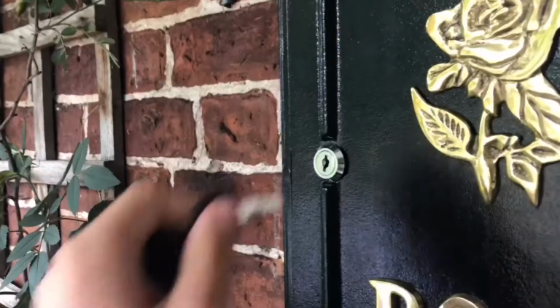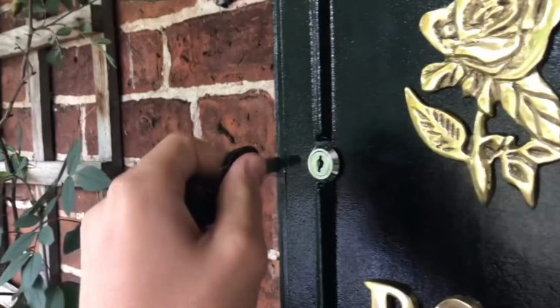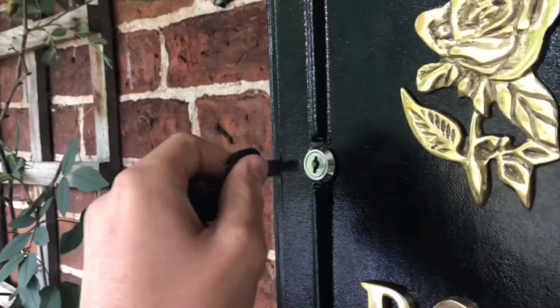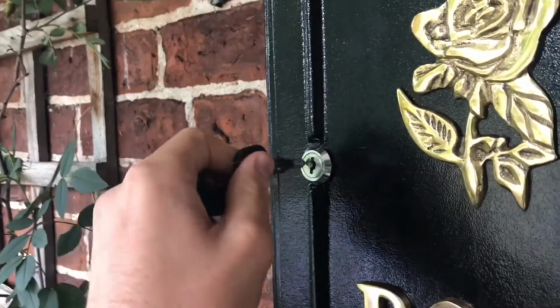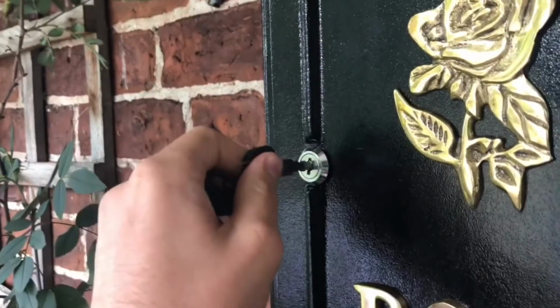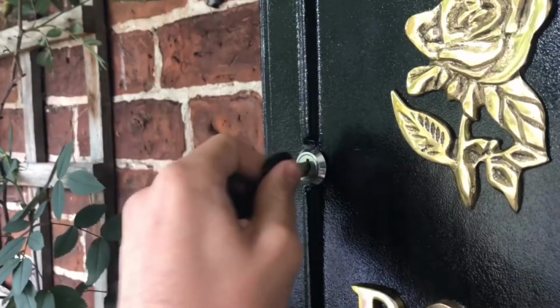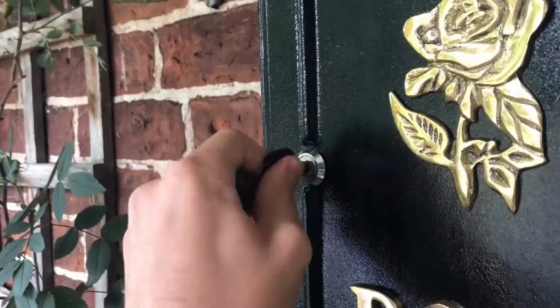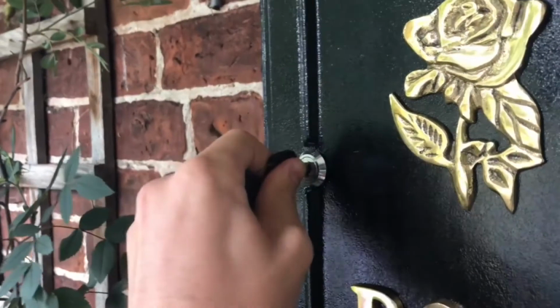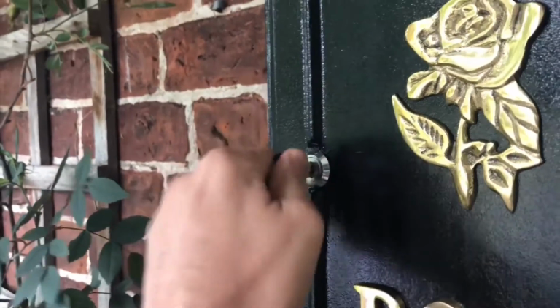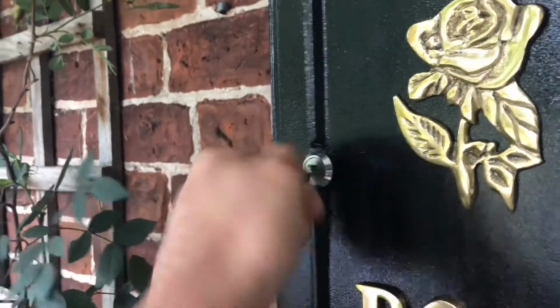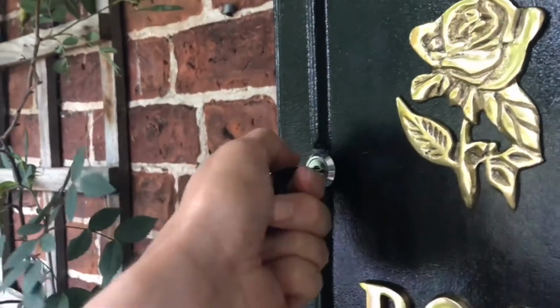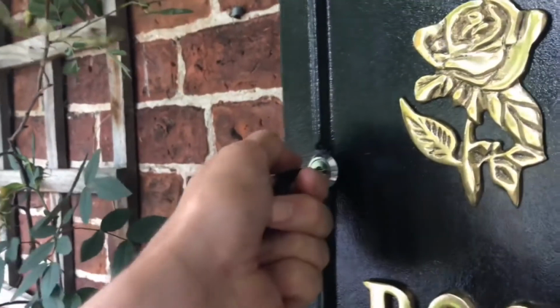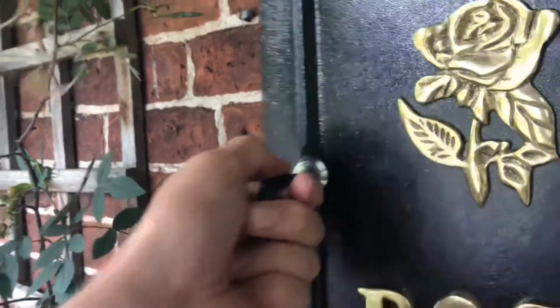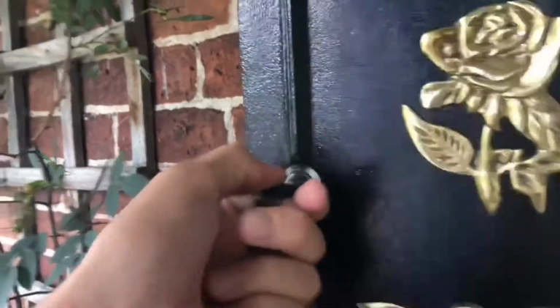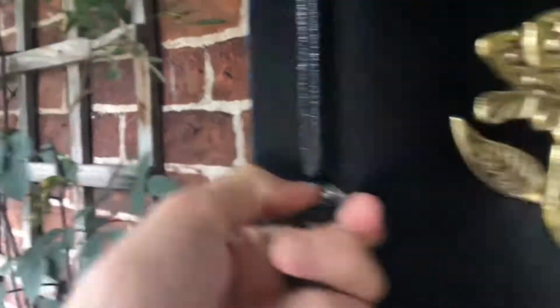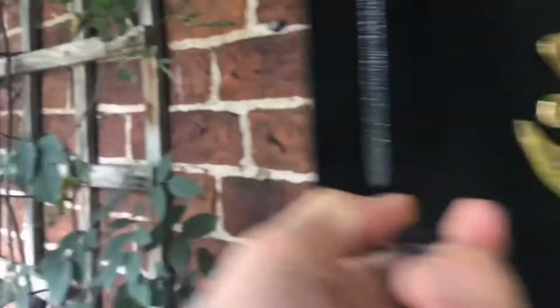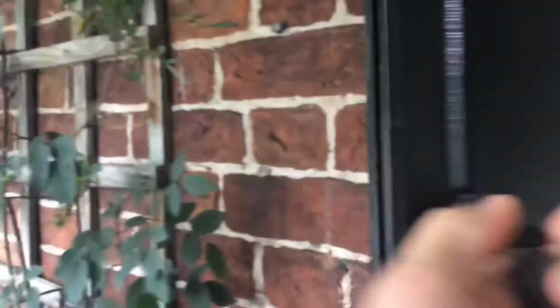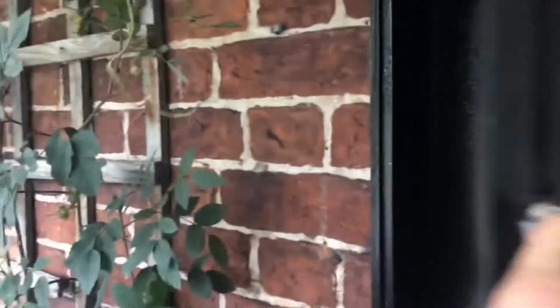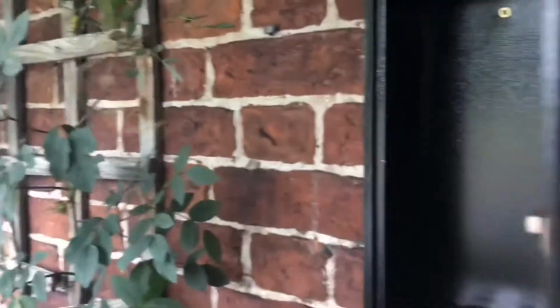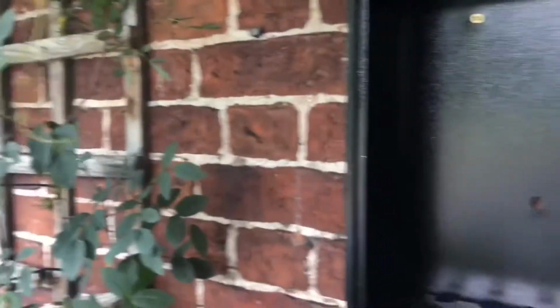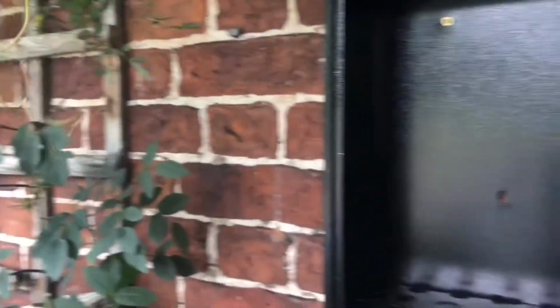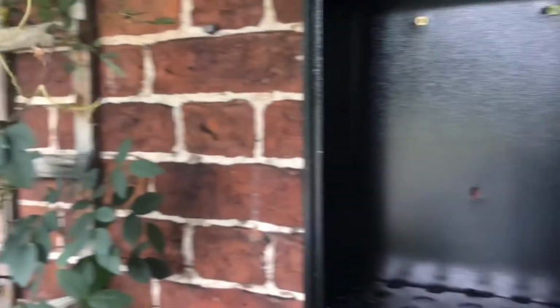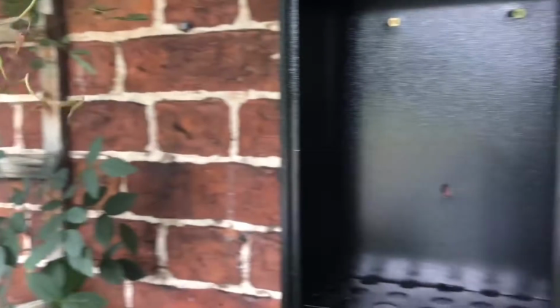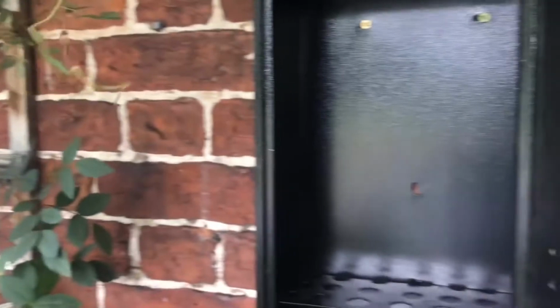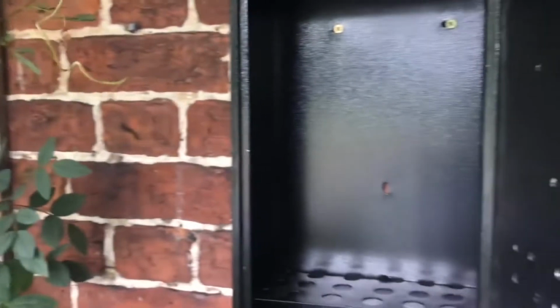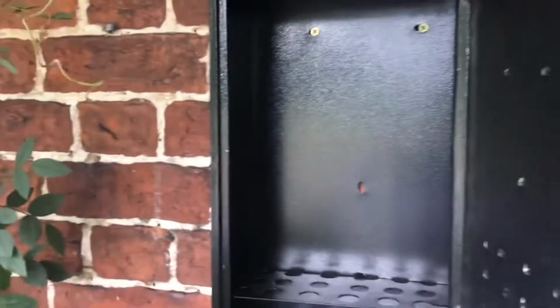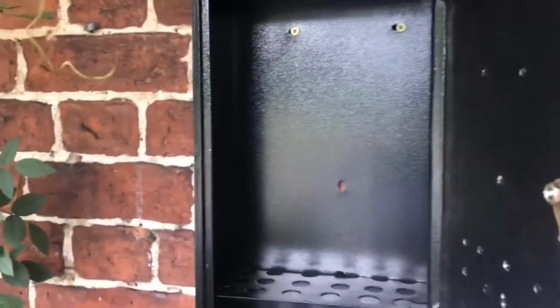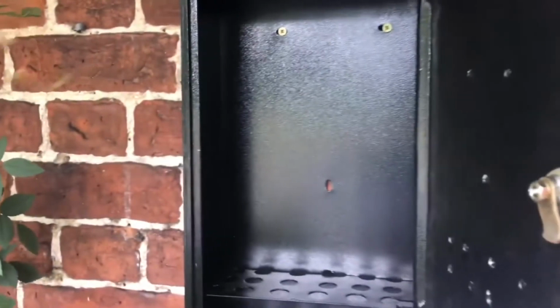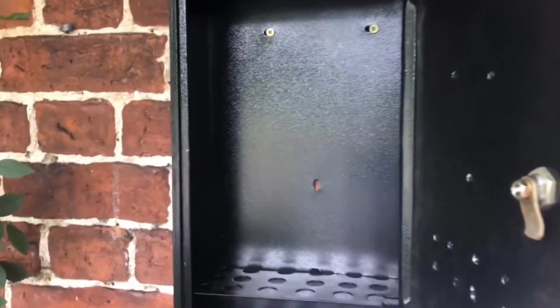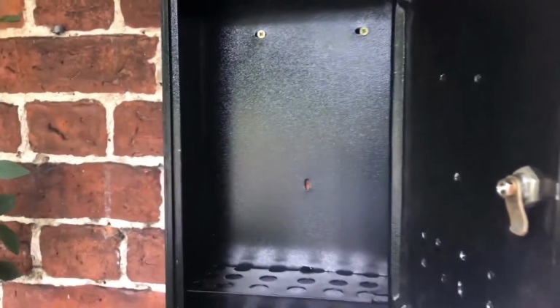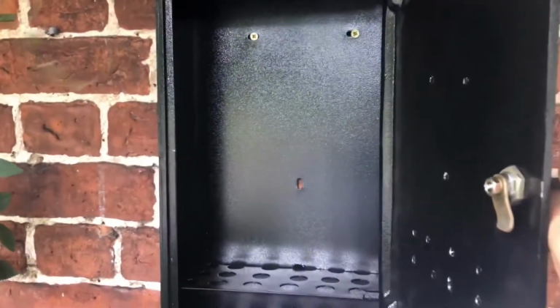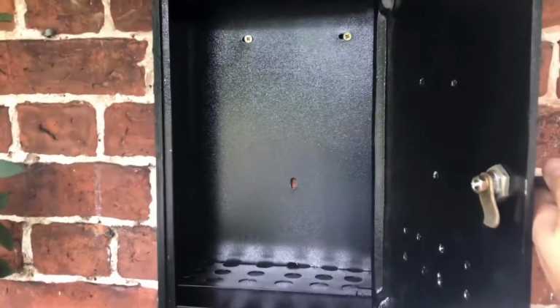This post box features a liftable yet robust lid adorned with polished brass lettering and will easily take an A4 envelope.